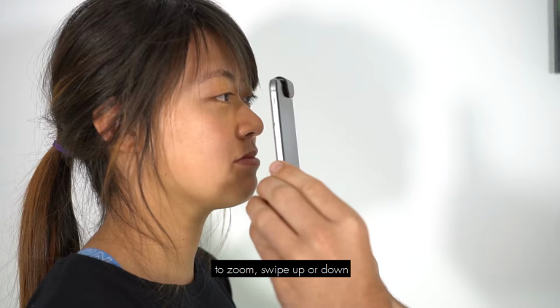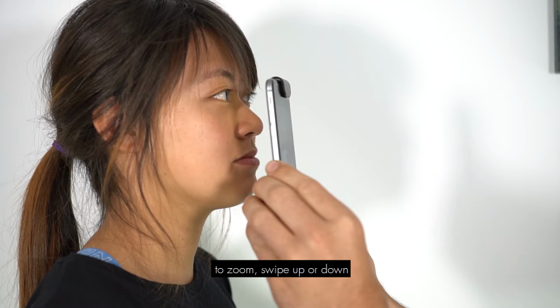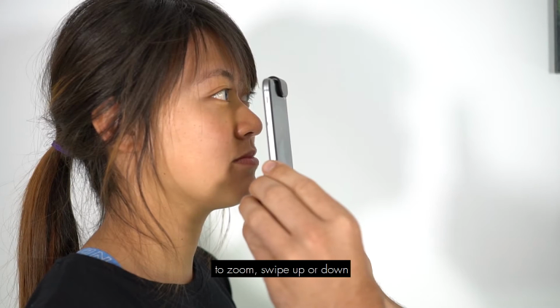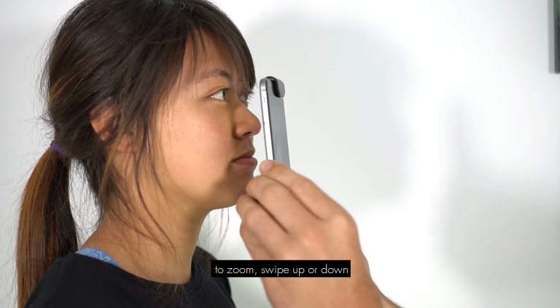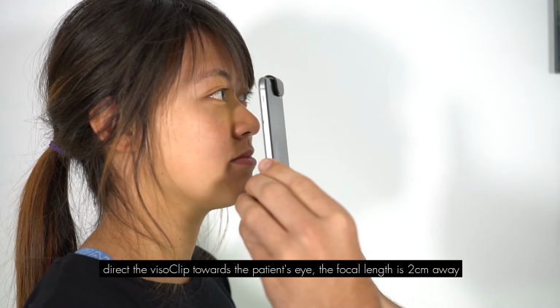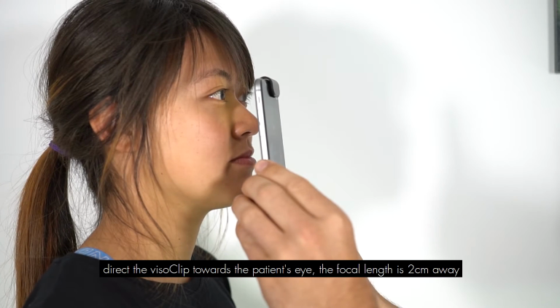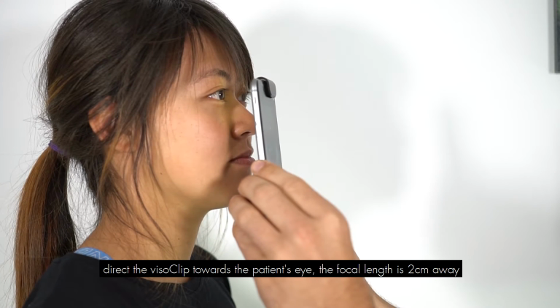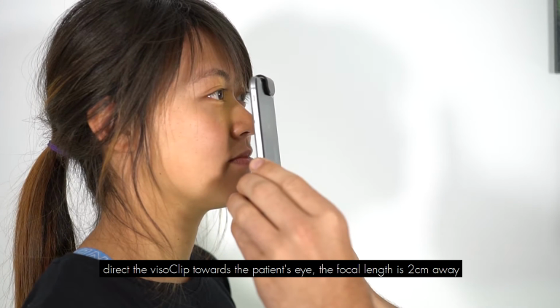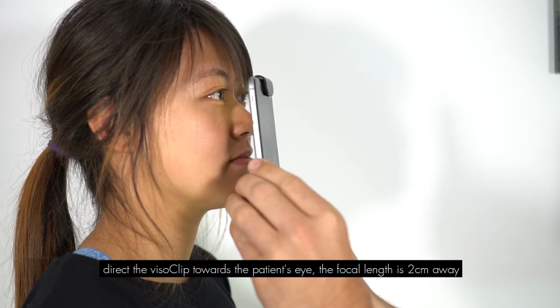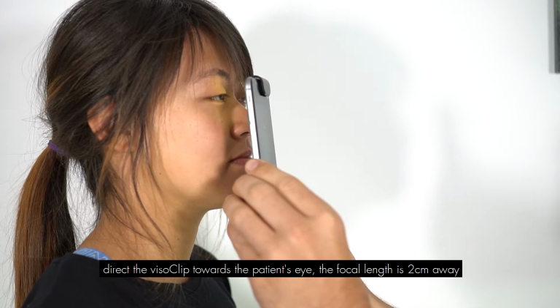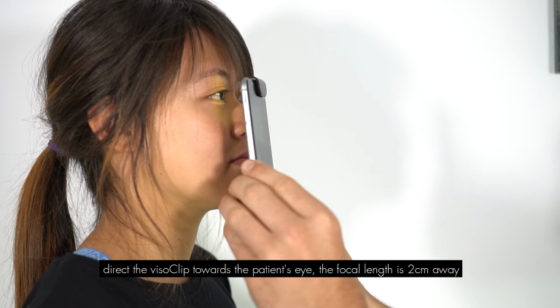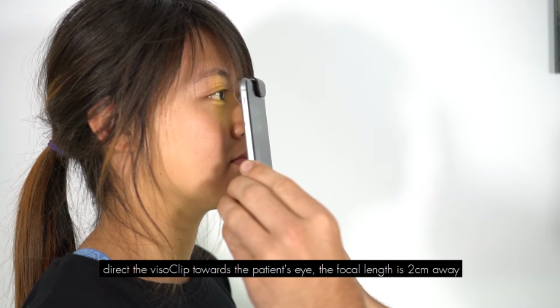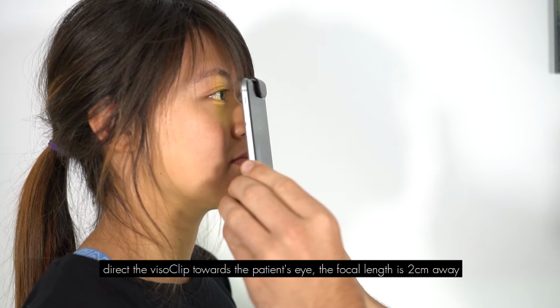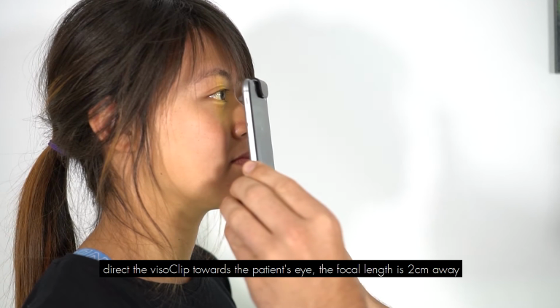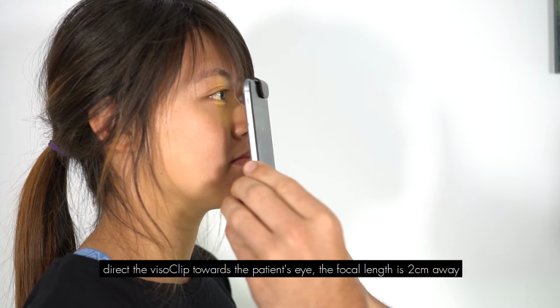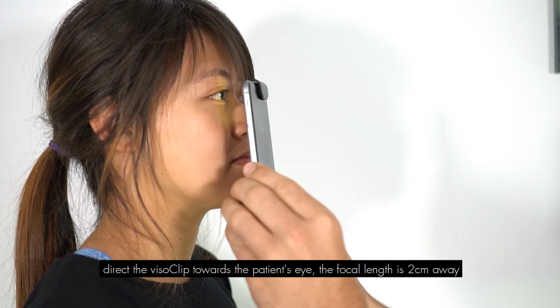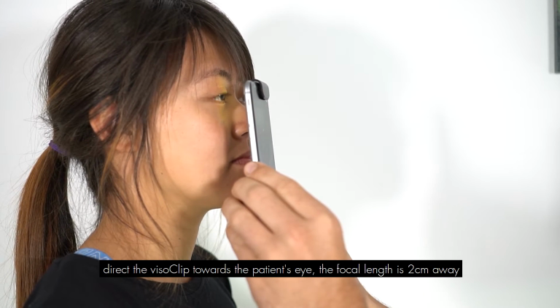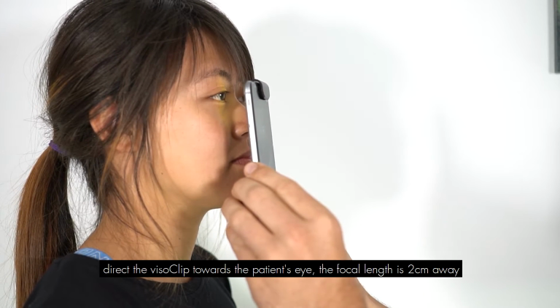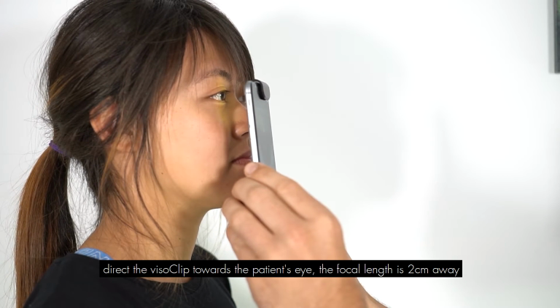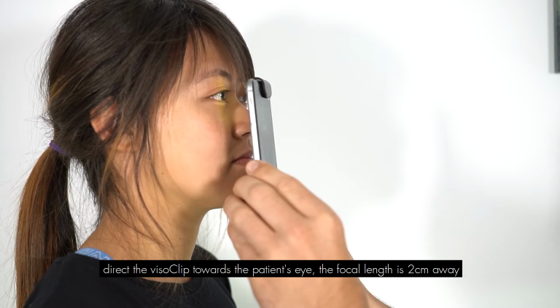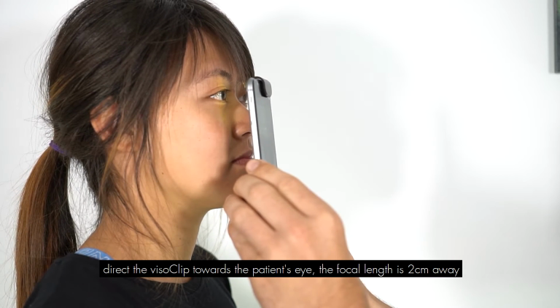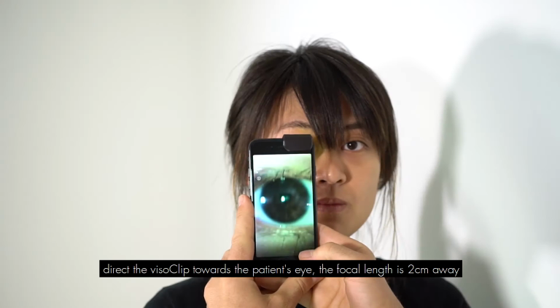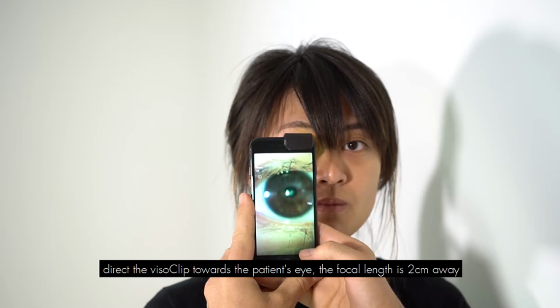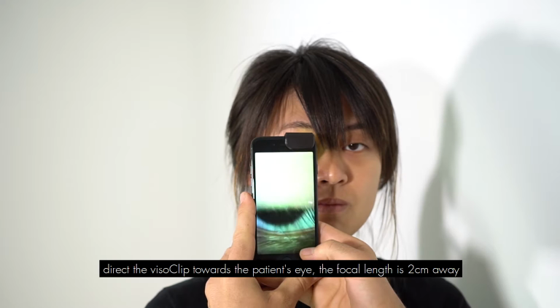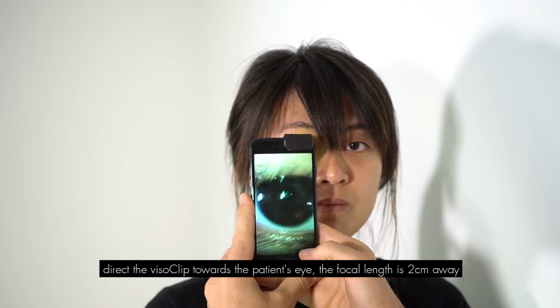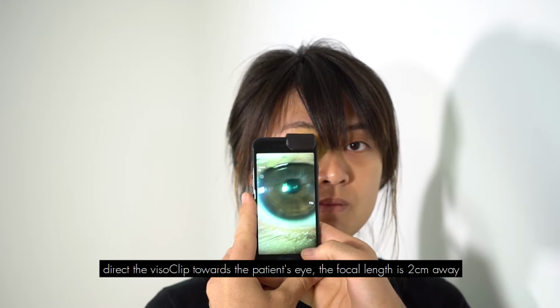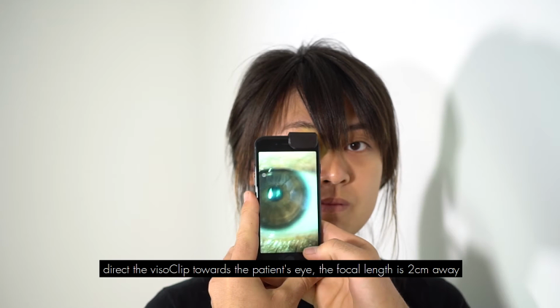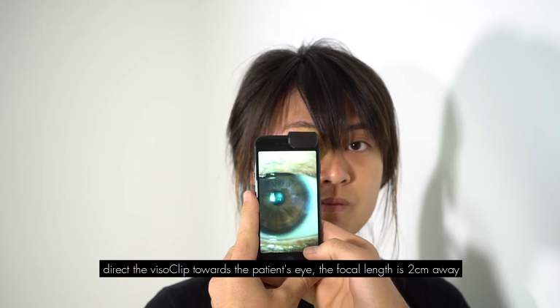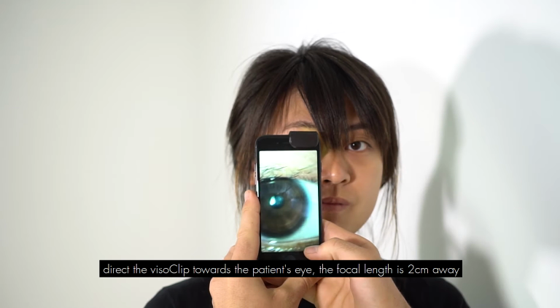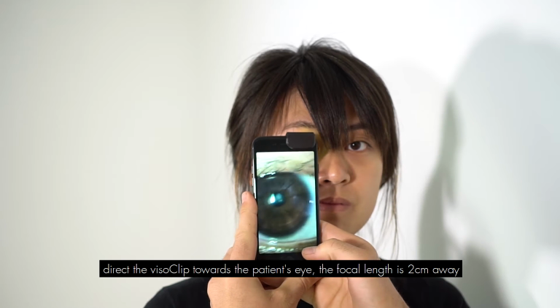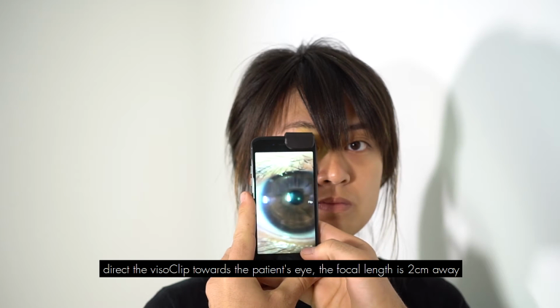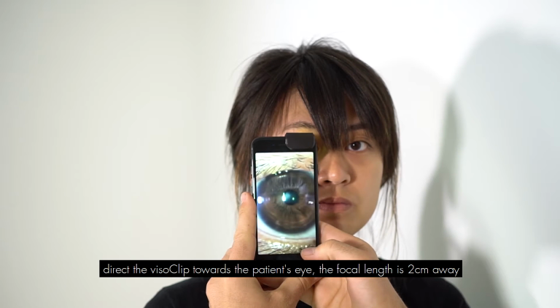Direct the VisiClip's lens toward the patient's eye. The focal length is 2cm away.